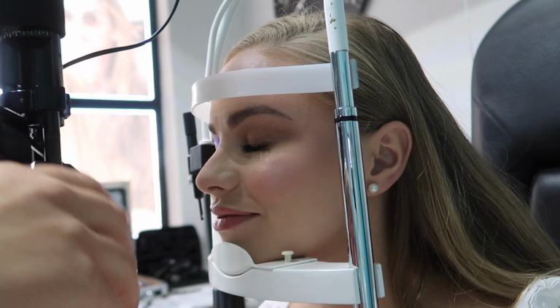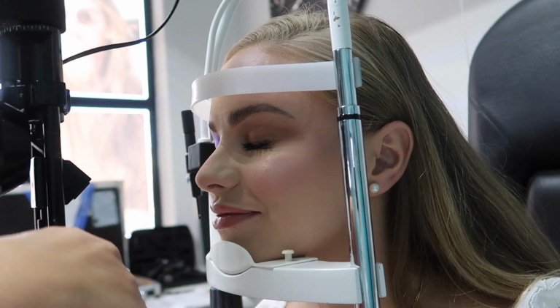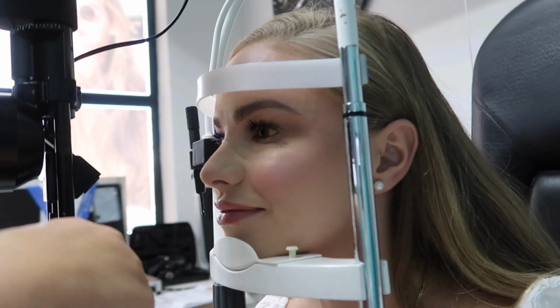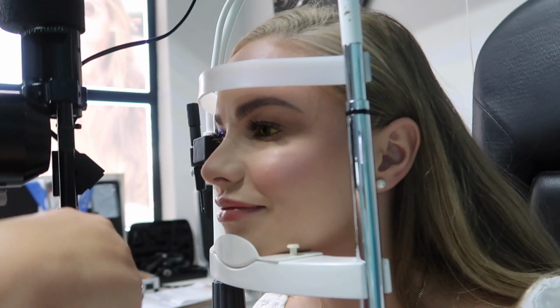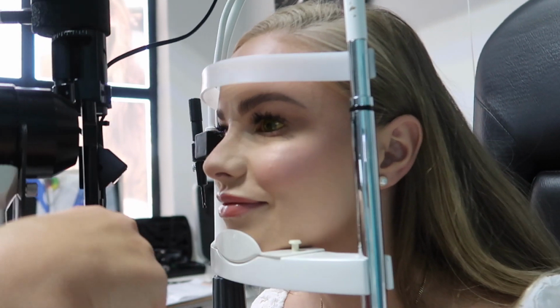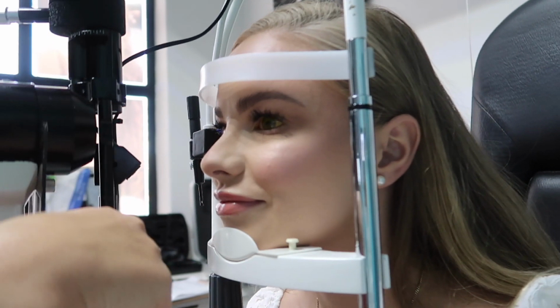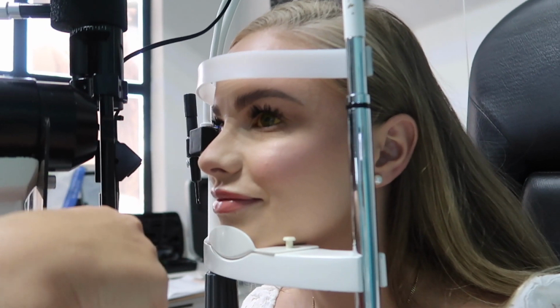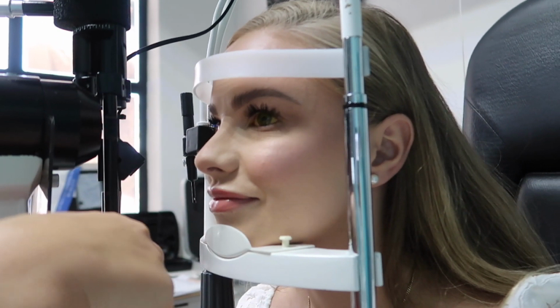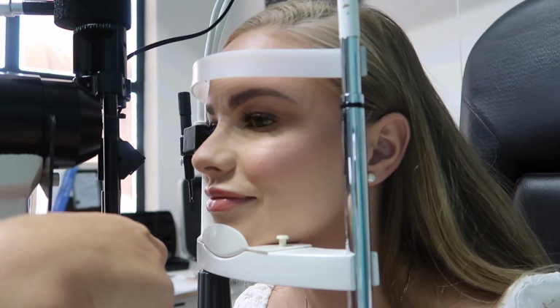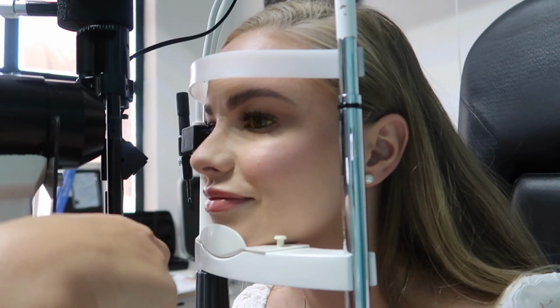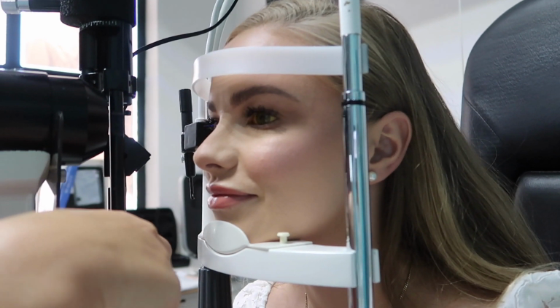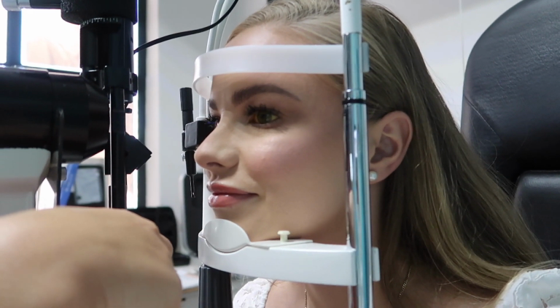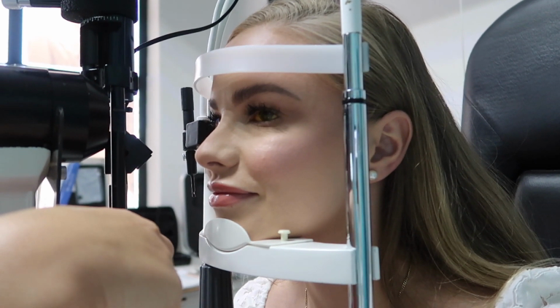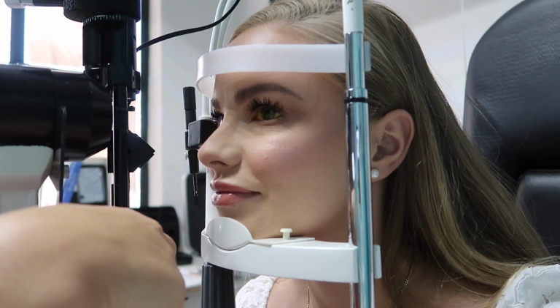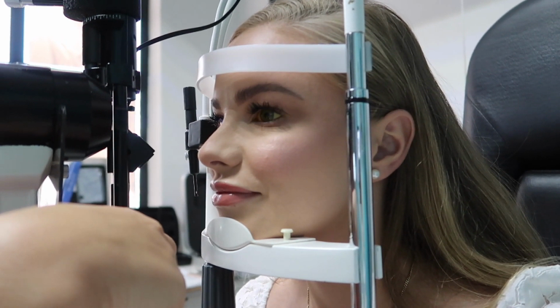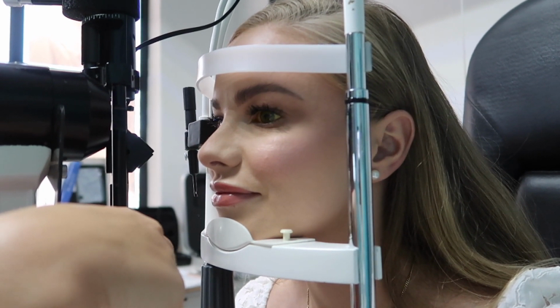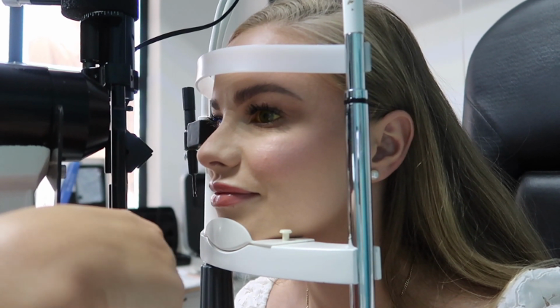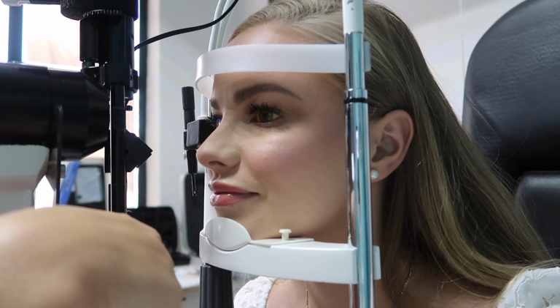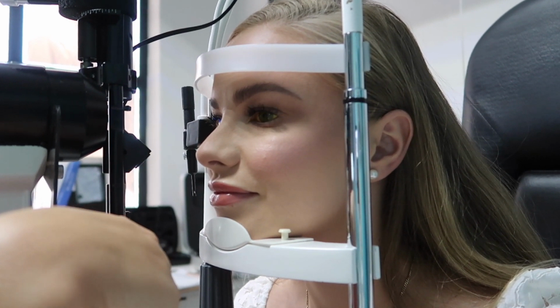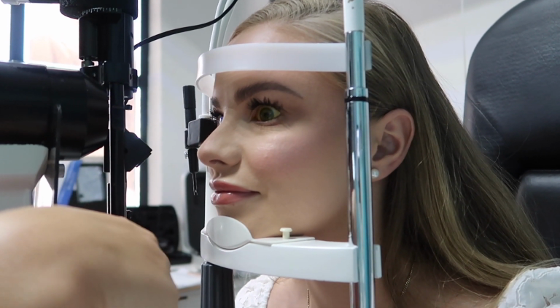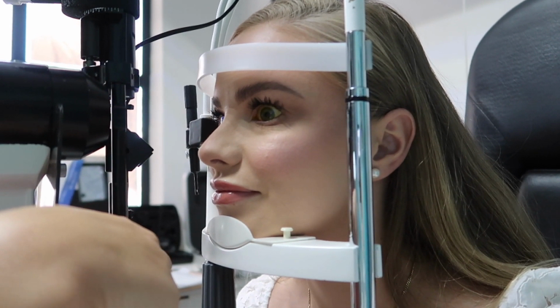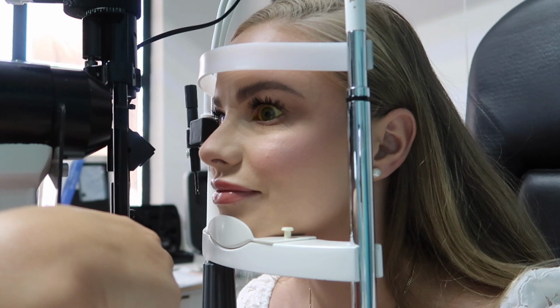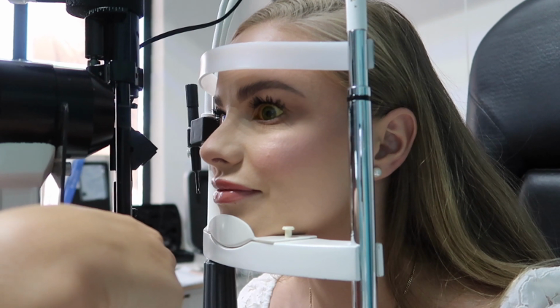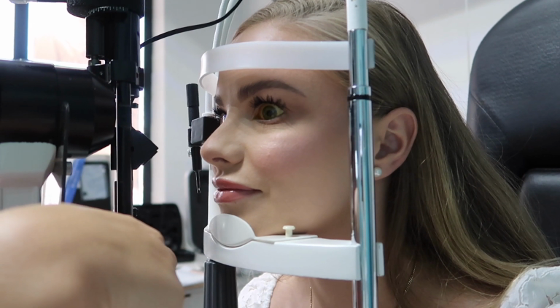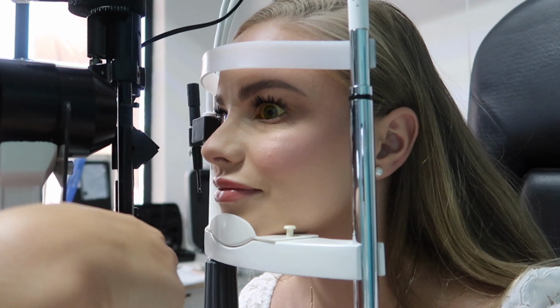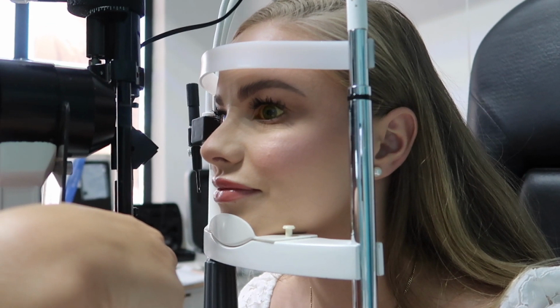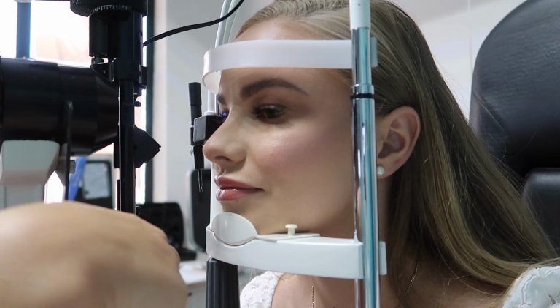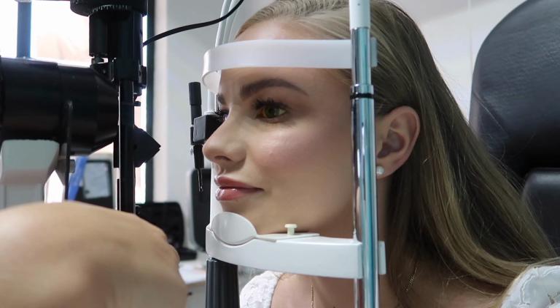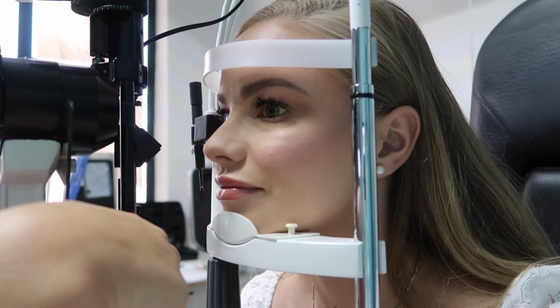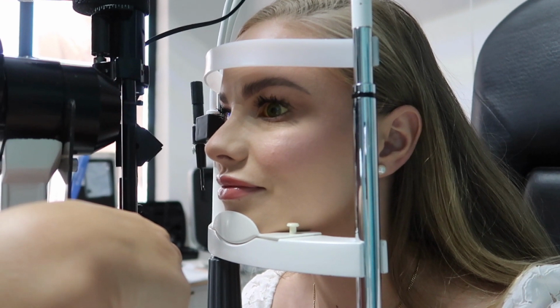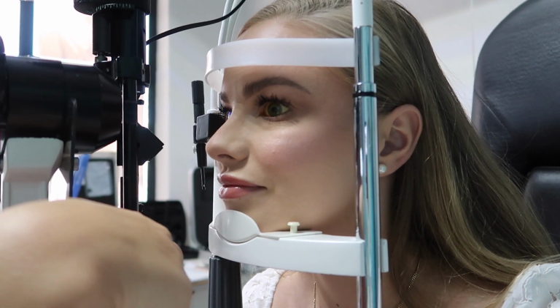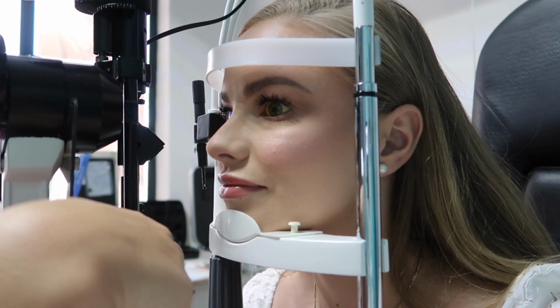Now you're seeing green. Try to keep the eye open without blinking. Now you can blink.